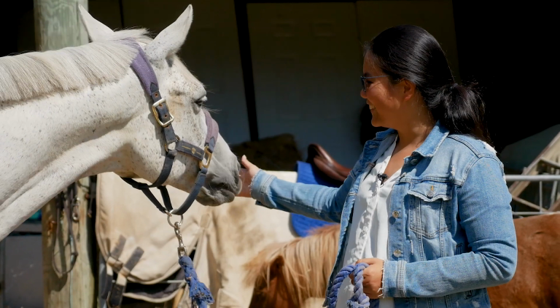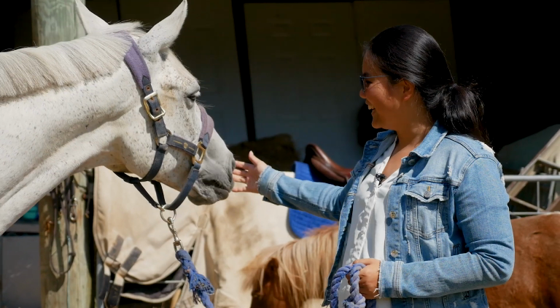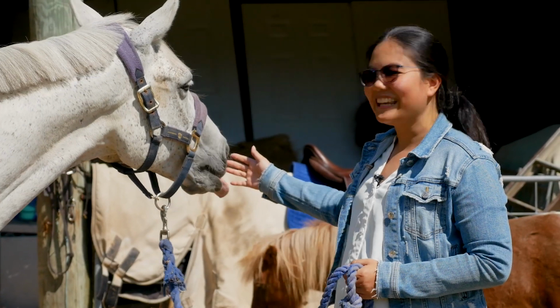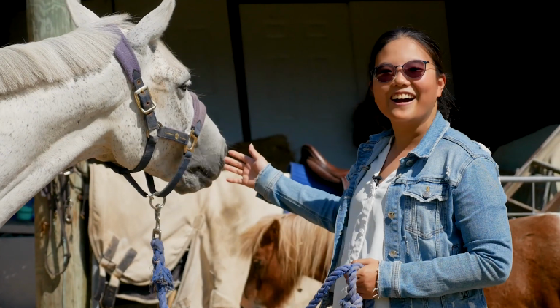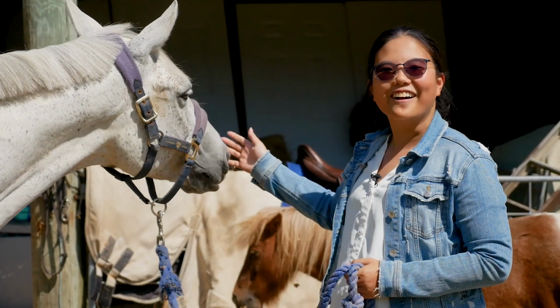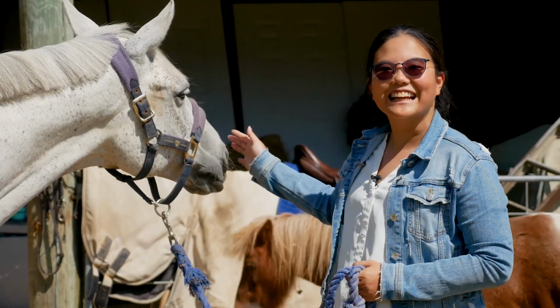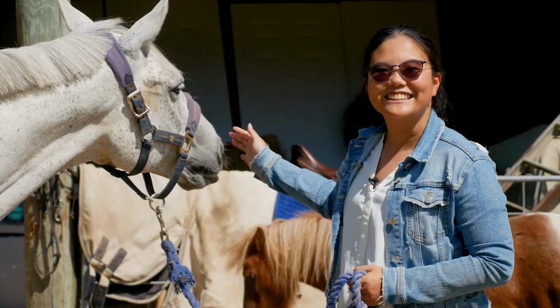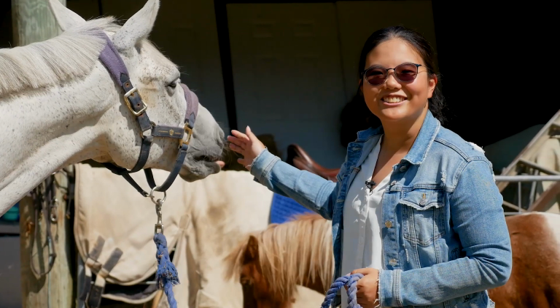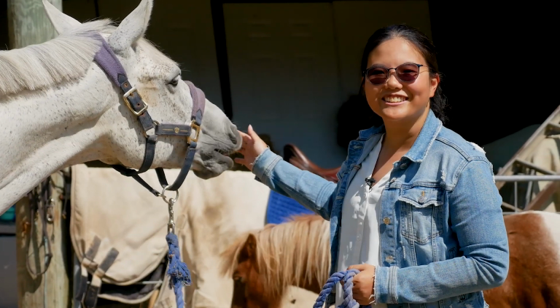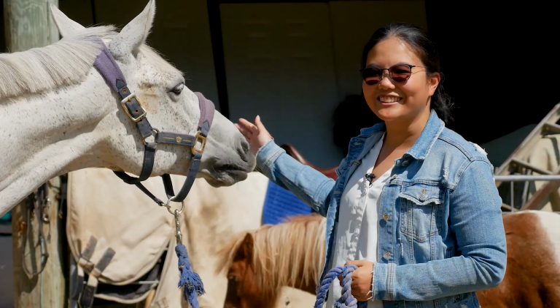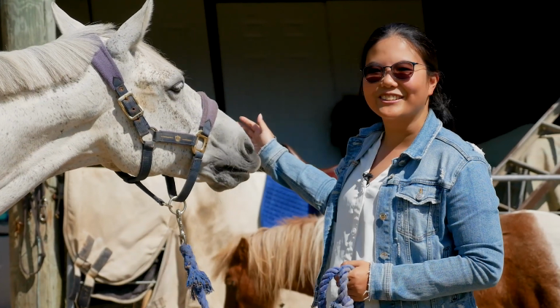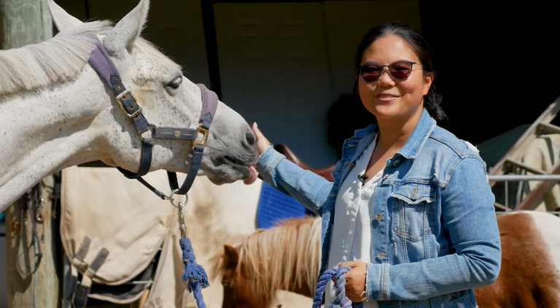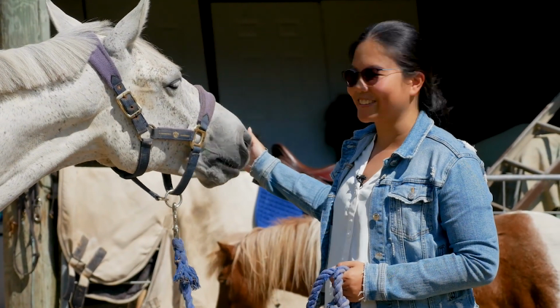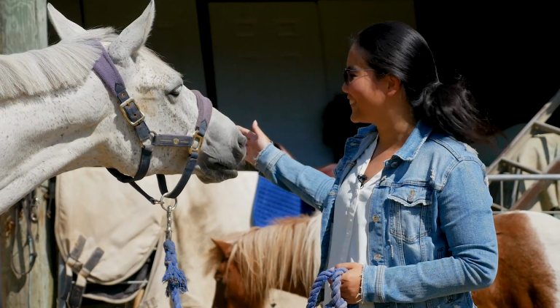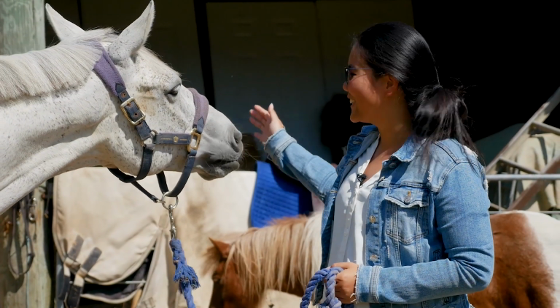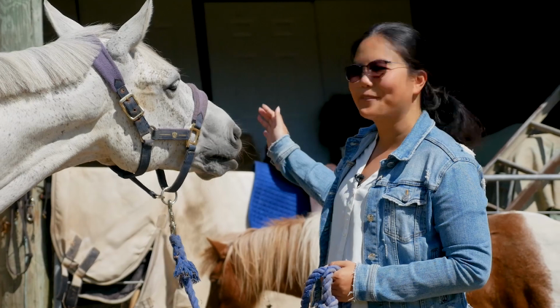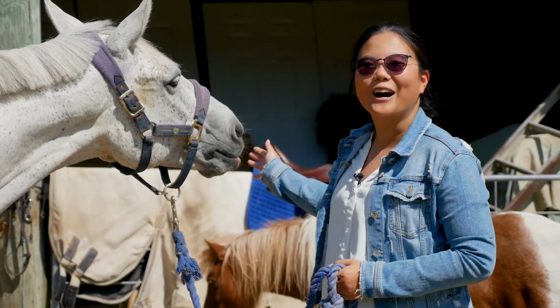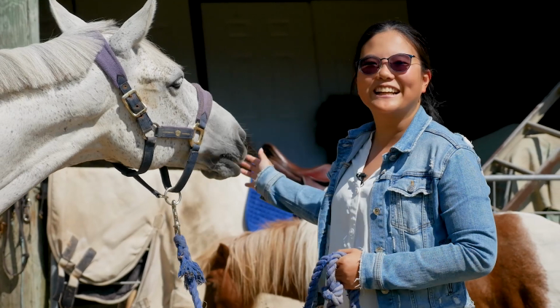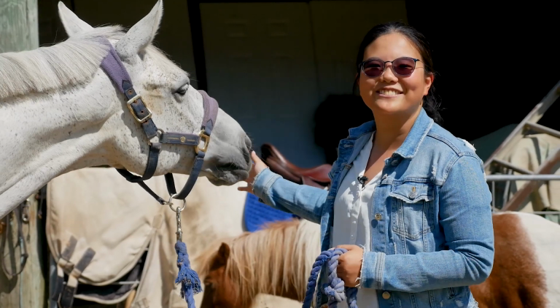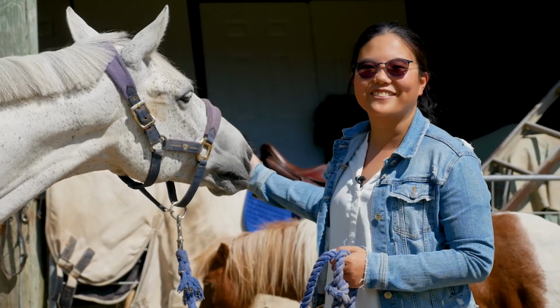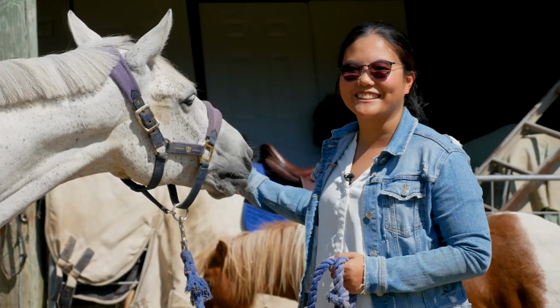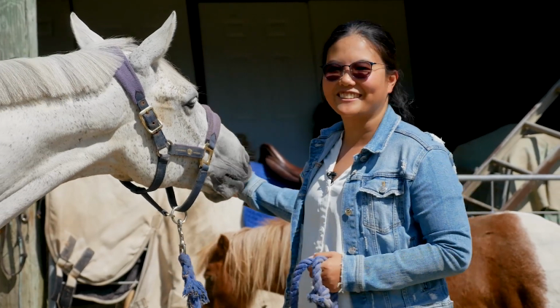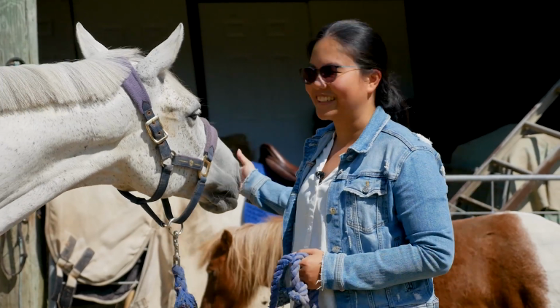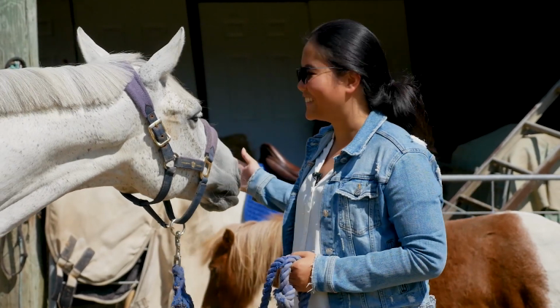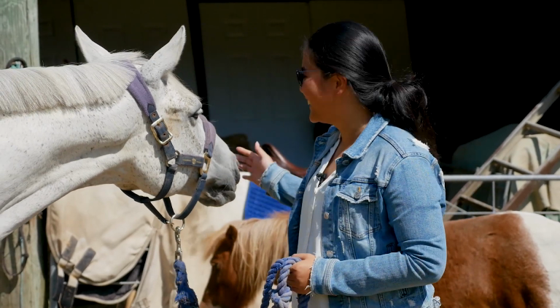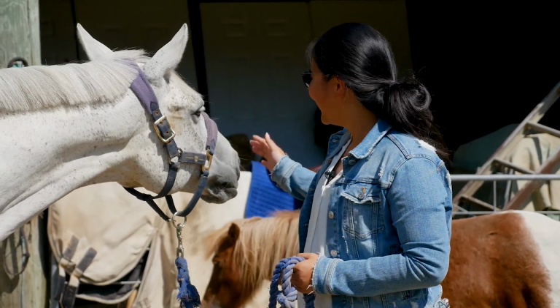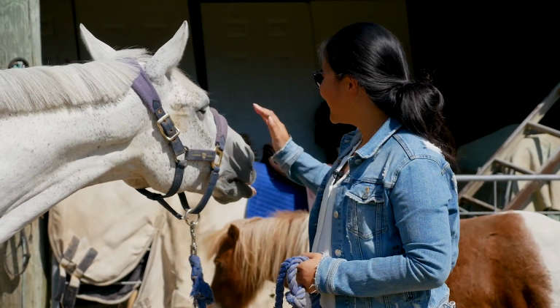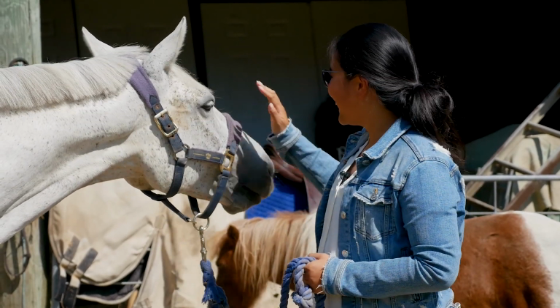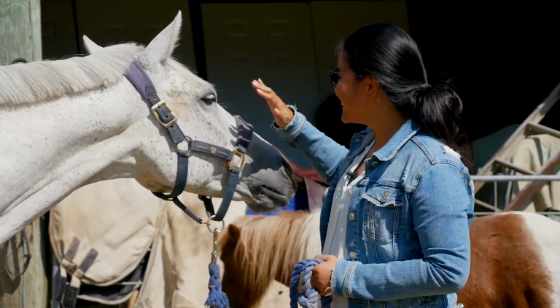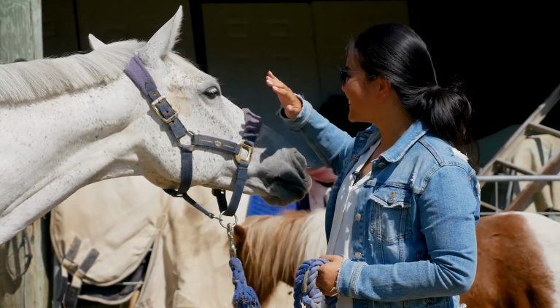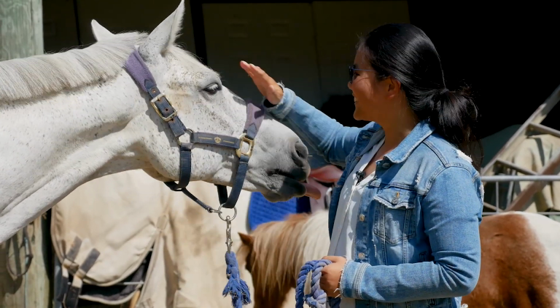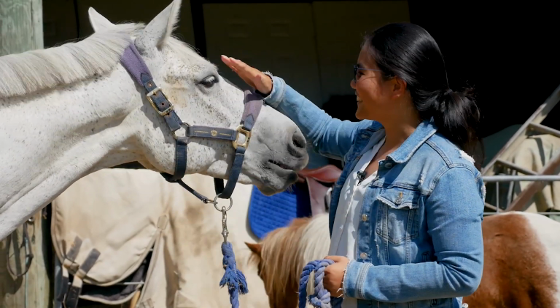And now I would like to introduce you to a special friend who will be helping us with the rest of this video. Say hi to Sterling.